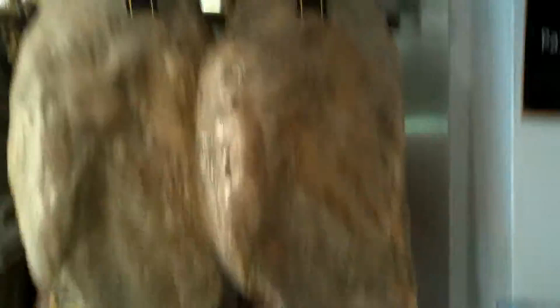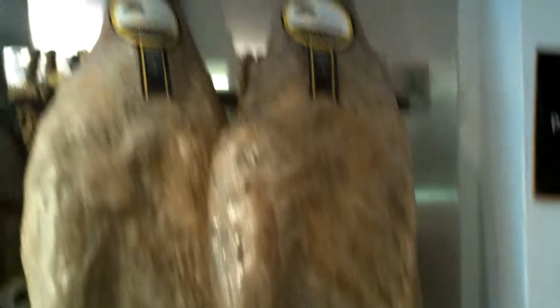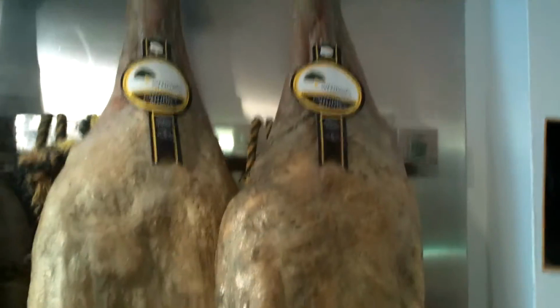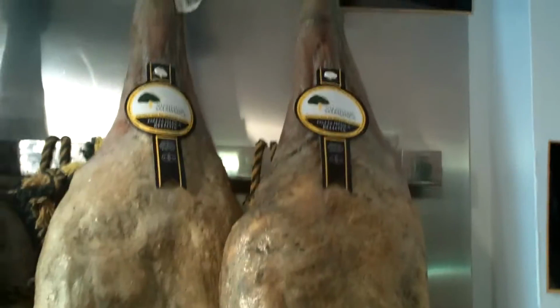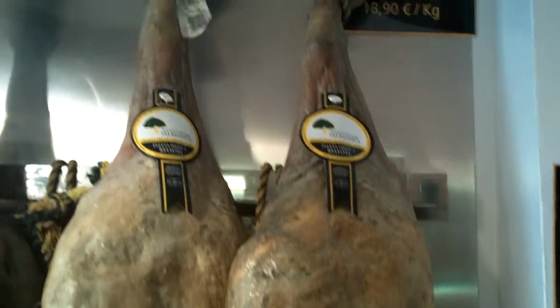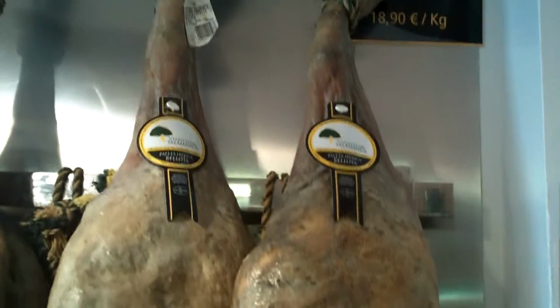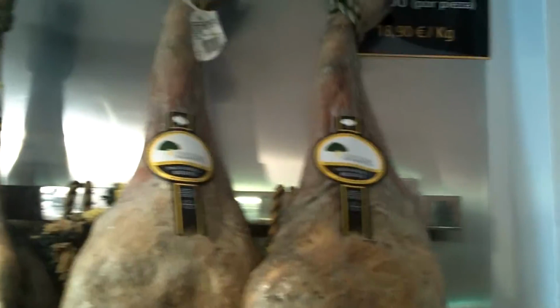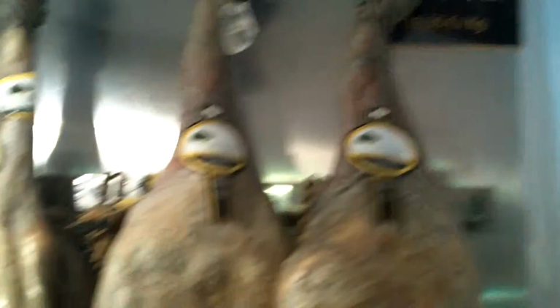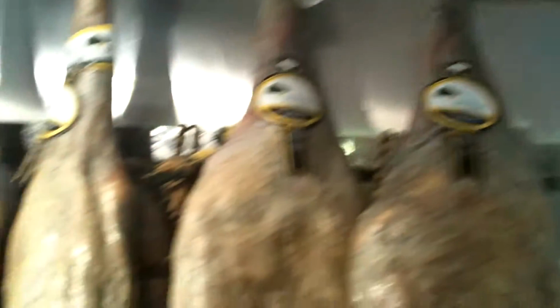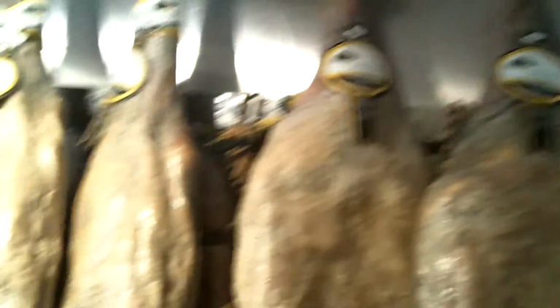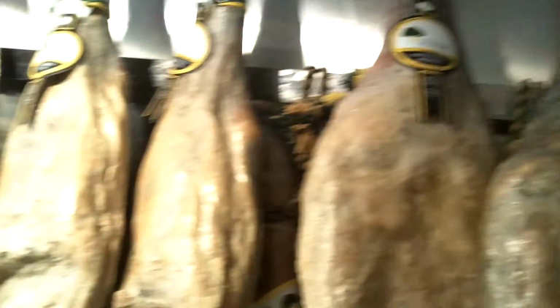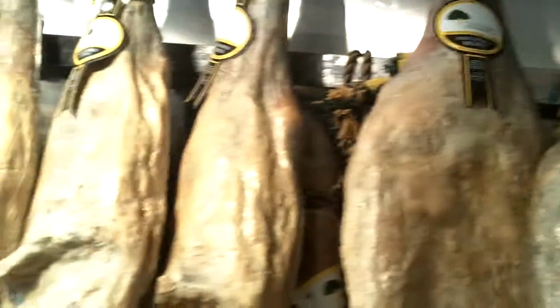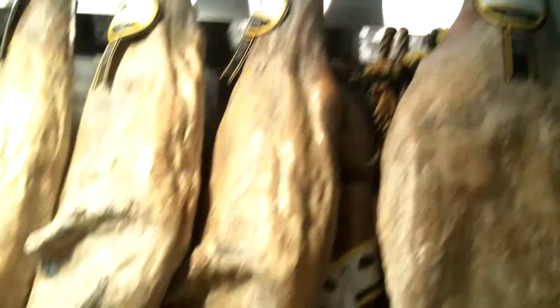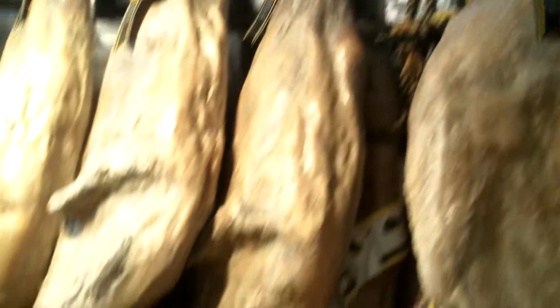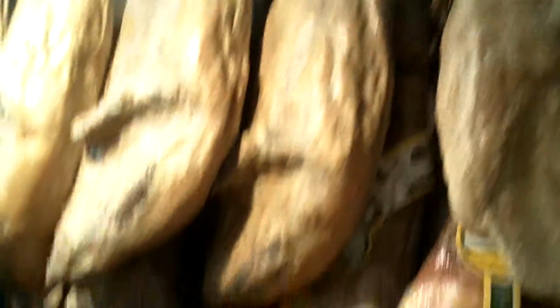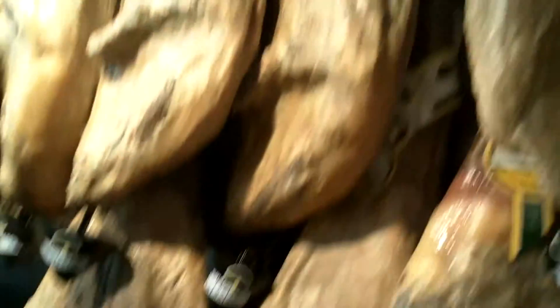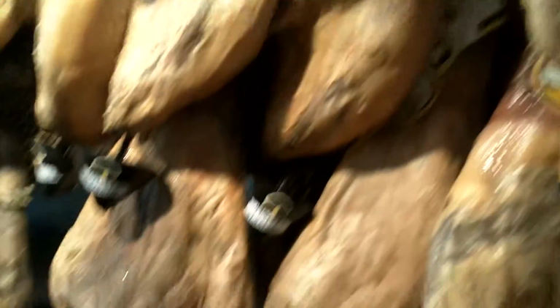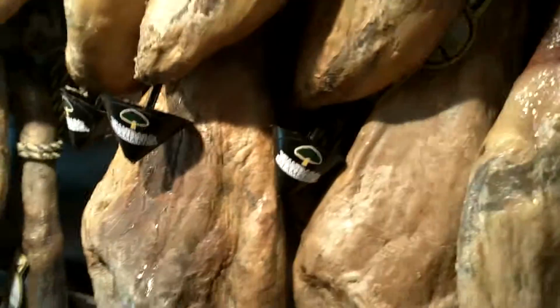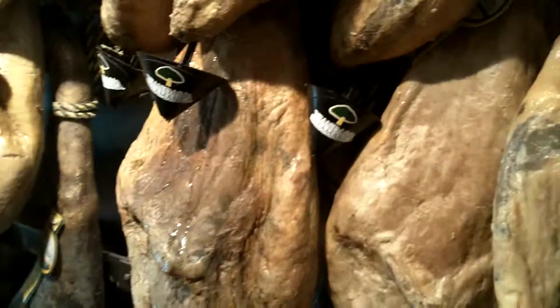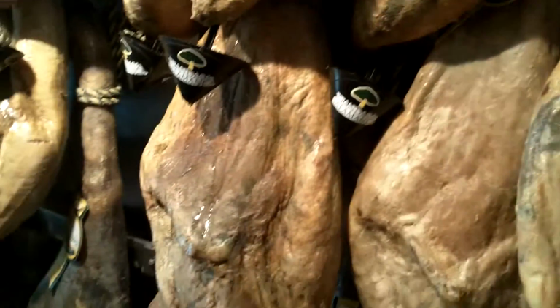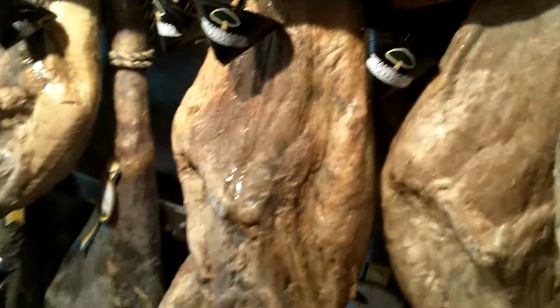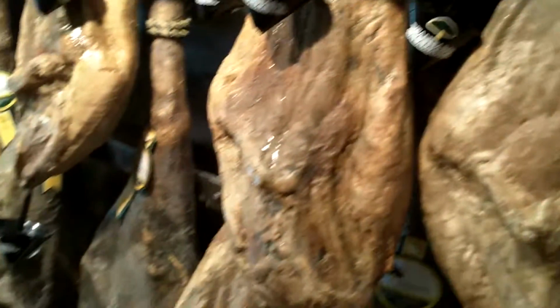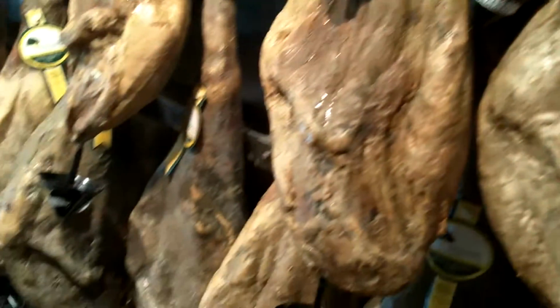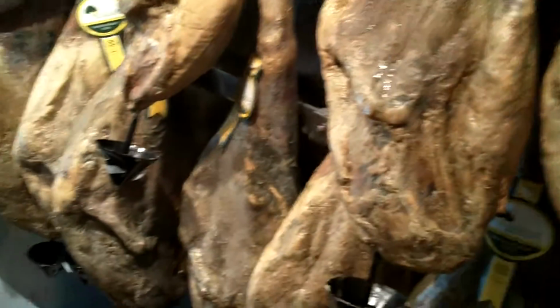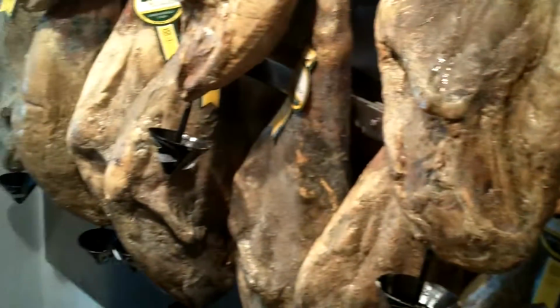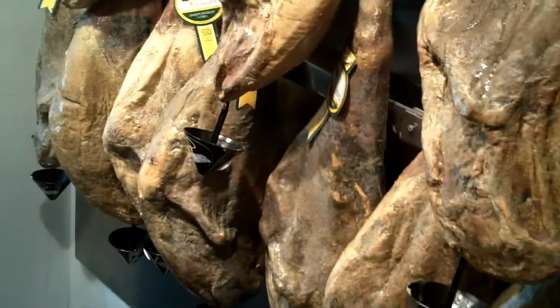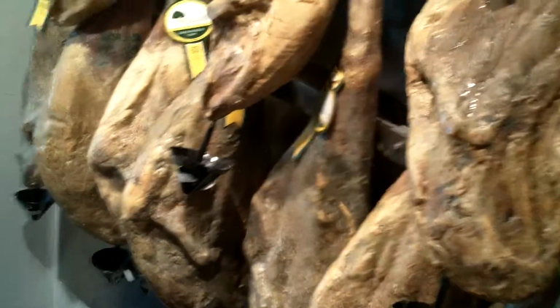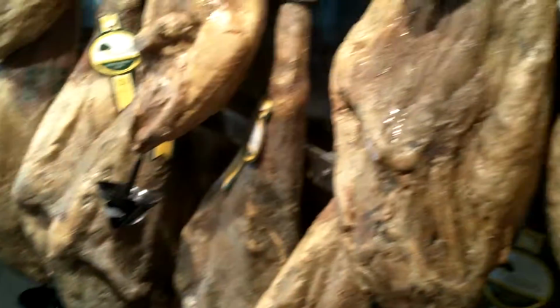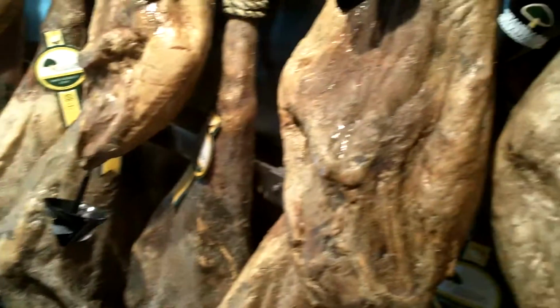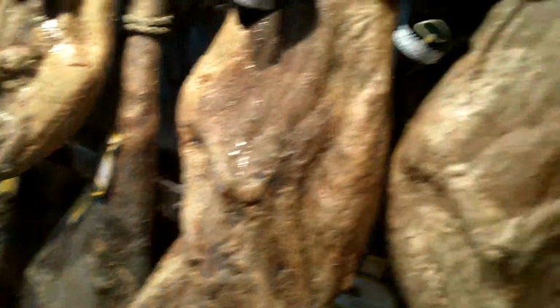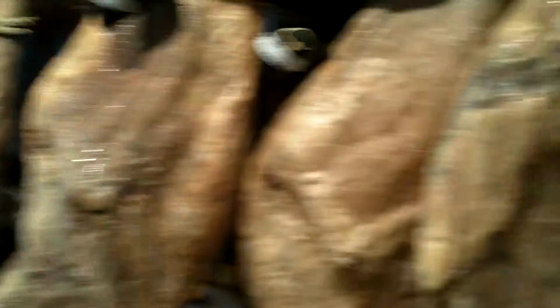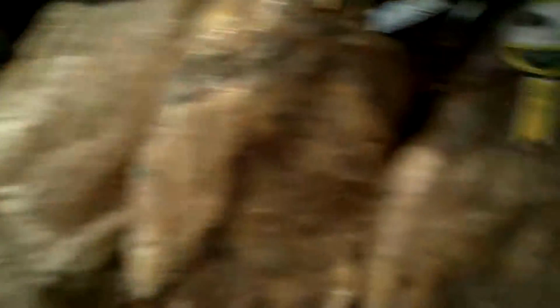For the good stuff, for the belota, it's 5.85 for 100 grams.